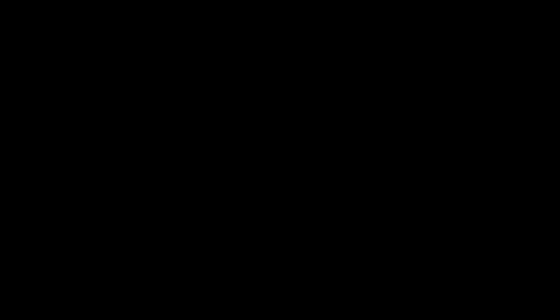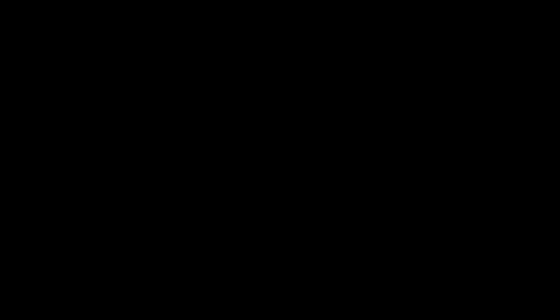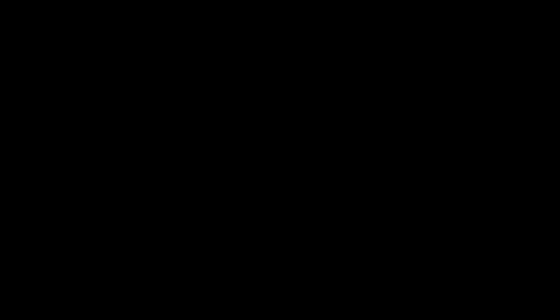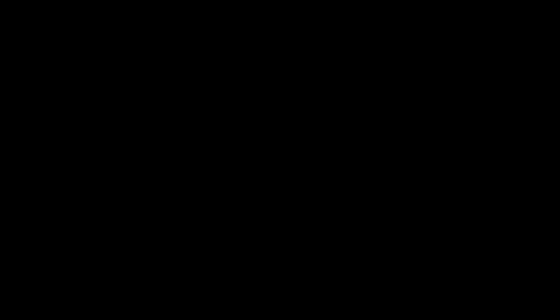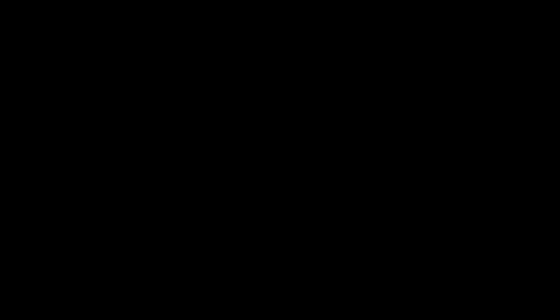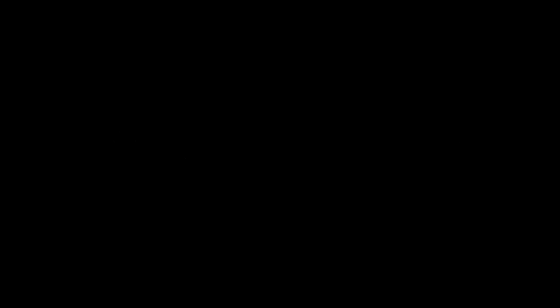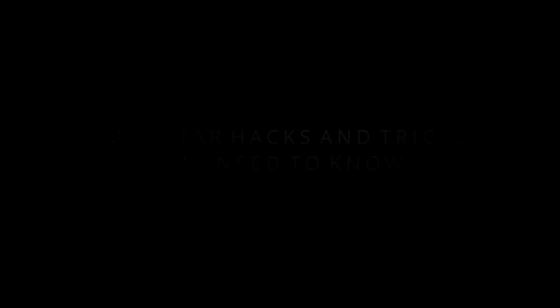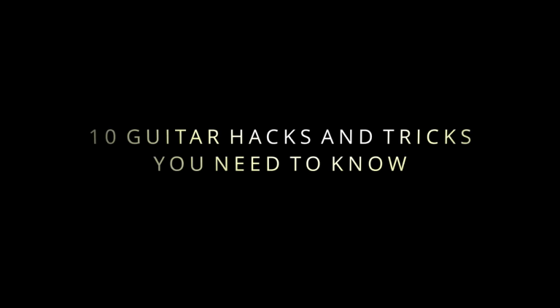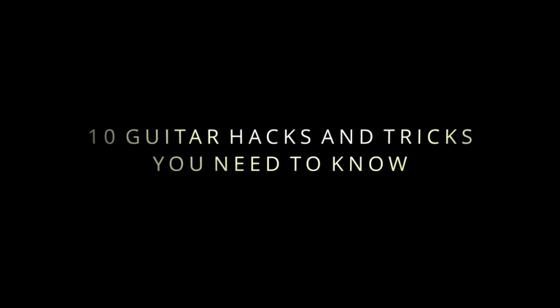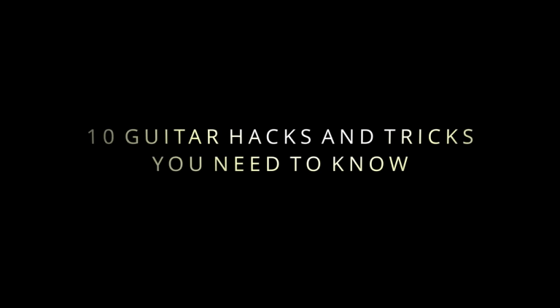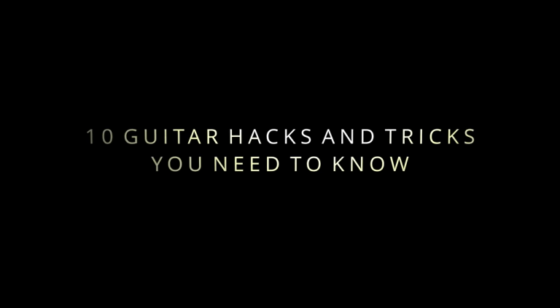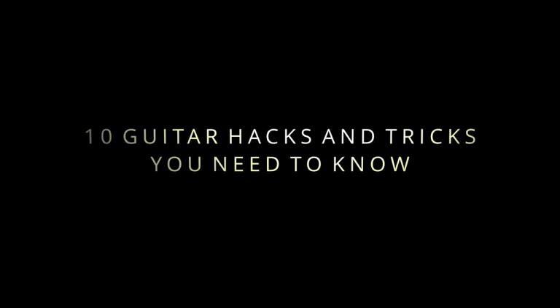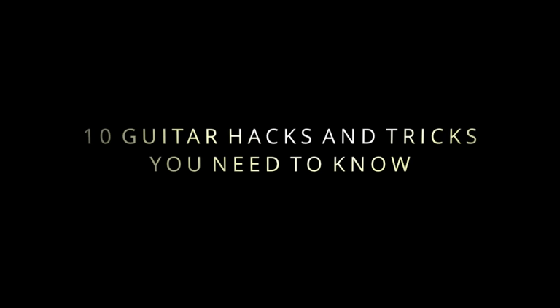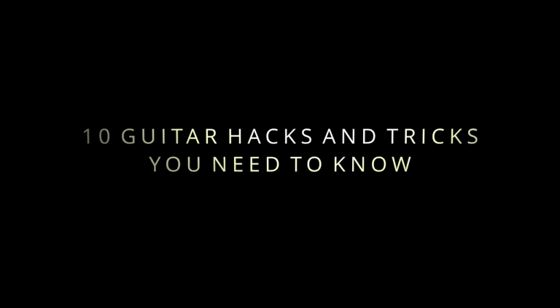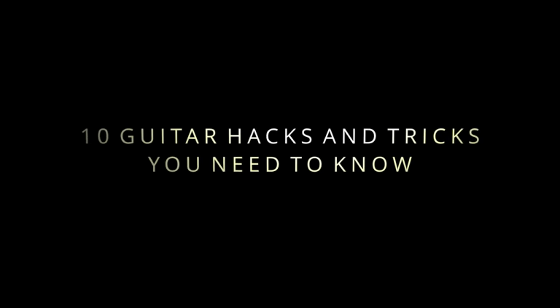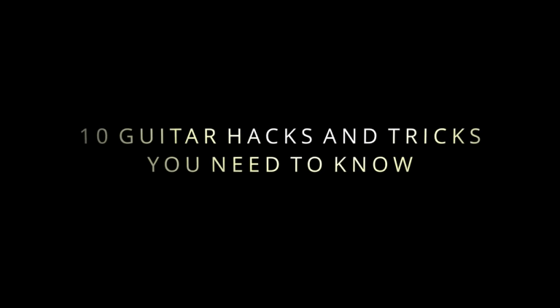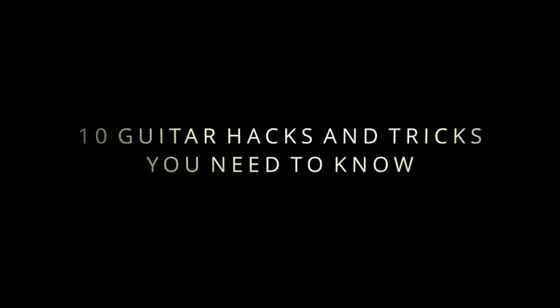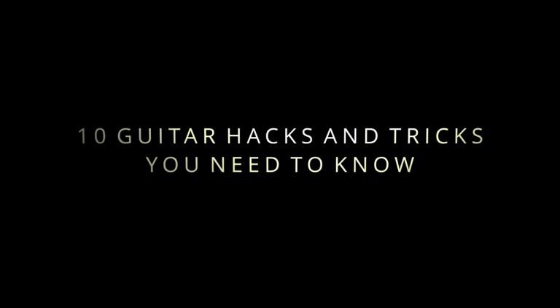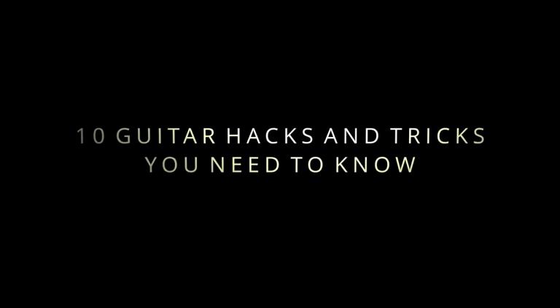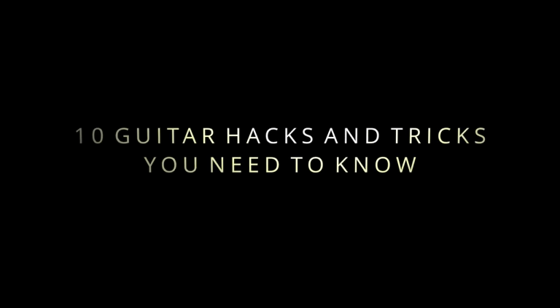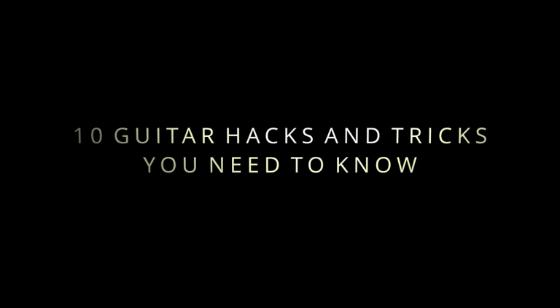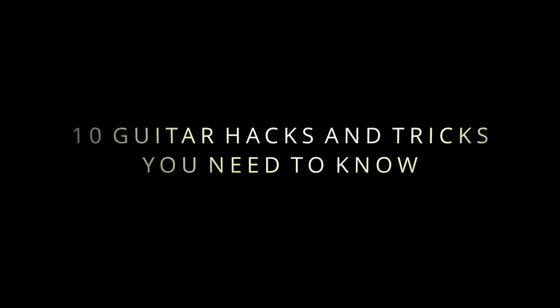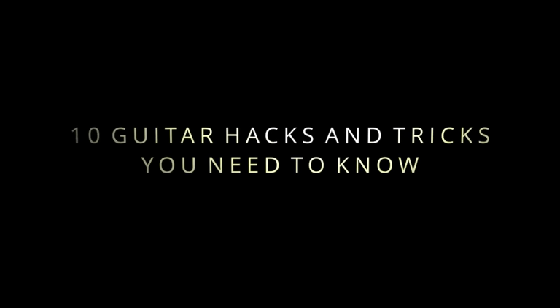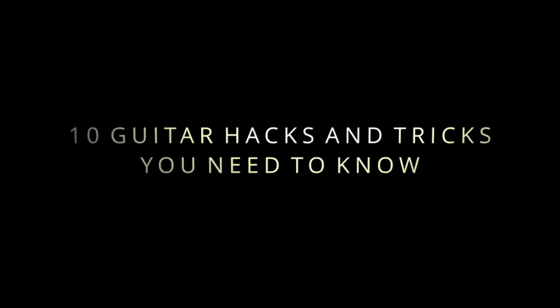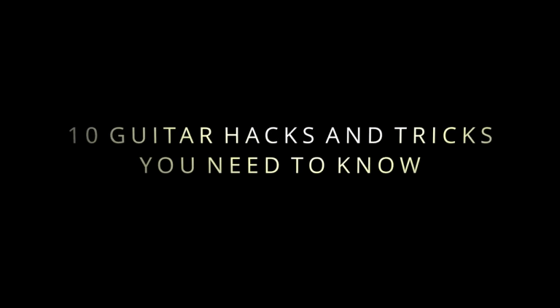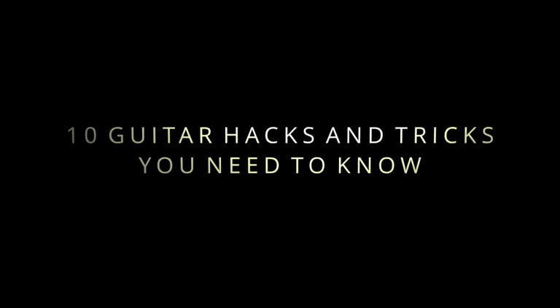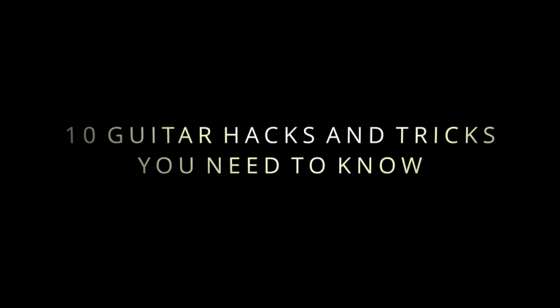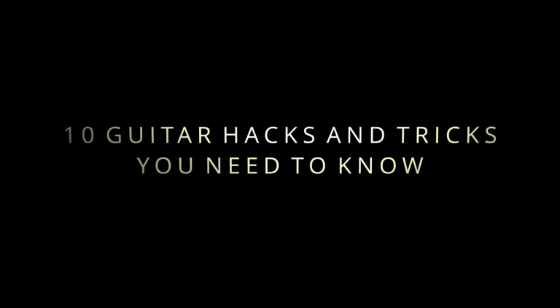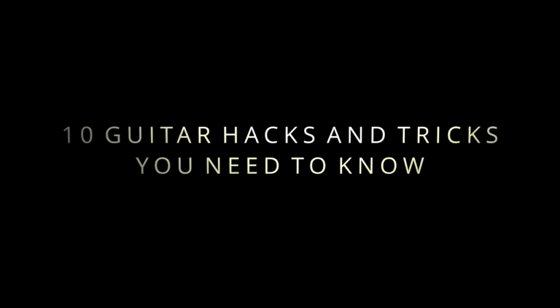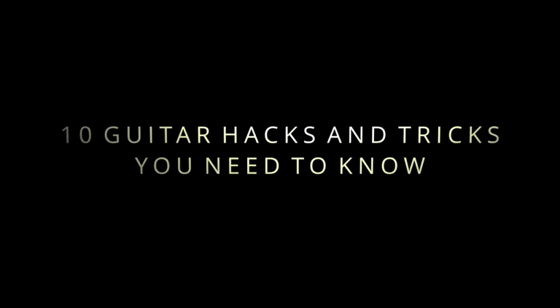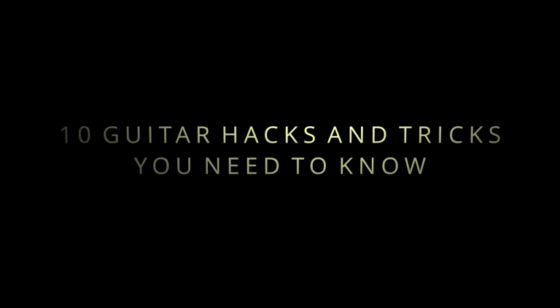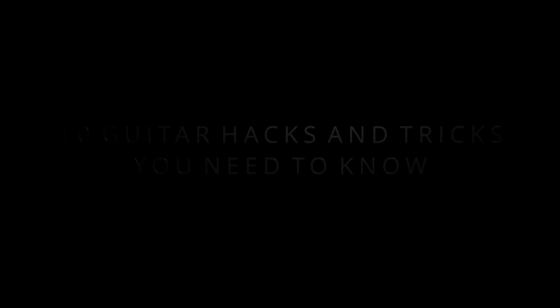In this video, I'm going to show you 10 guitar hacks and tricks you need to know, starting with hack number one.